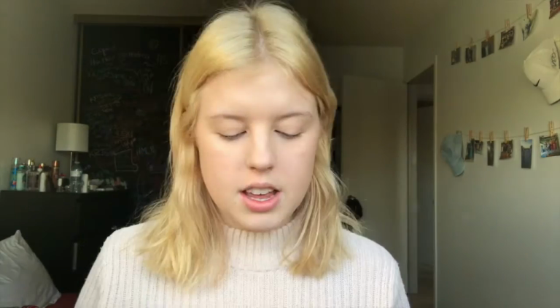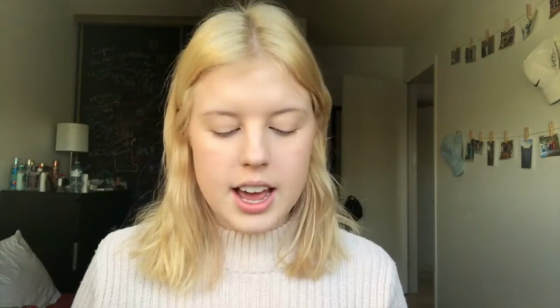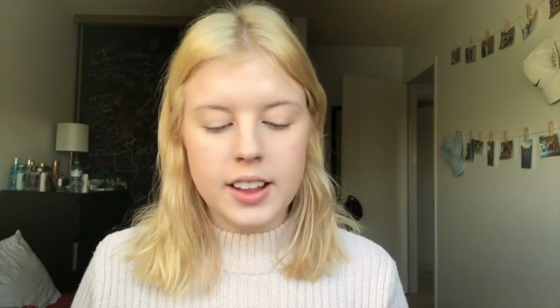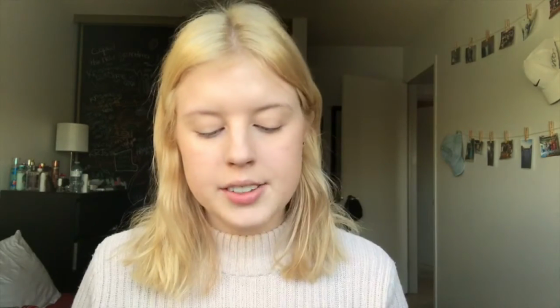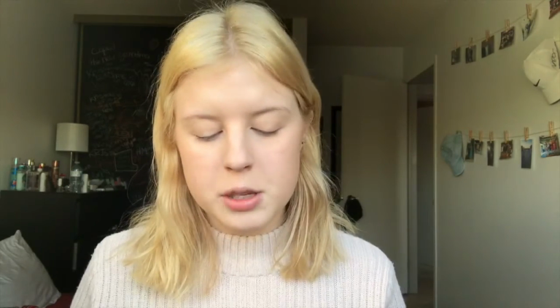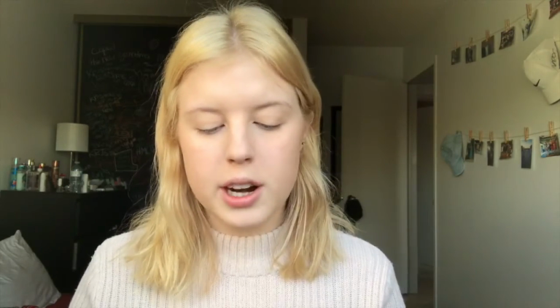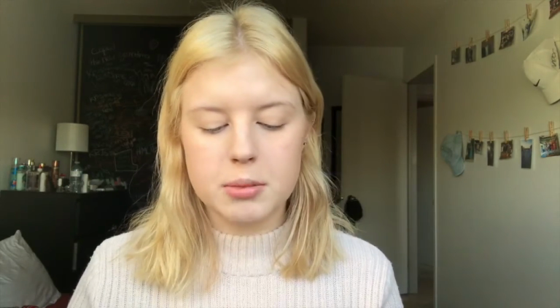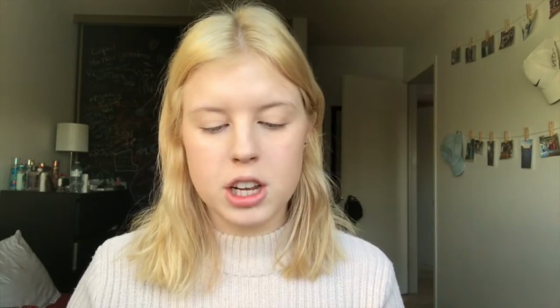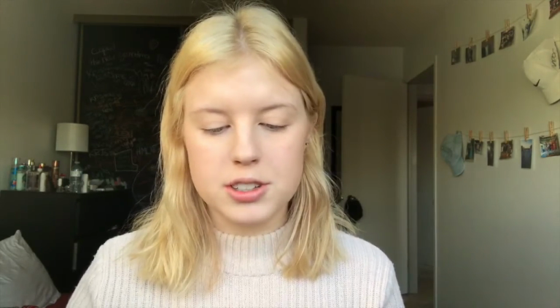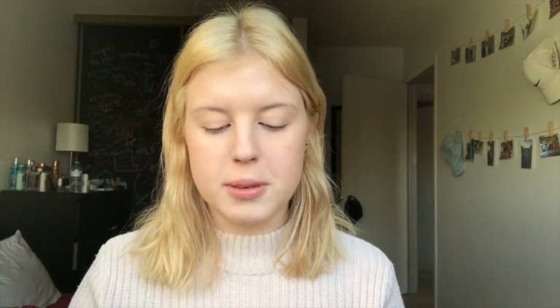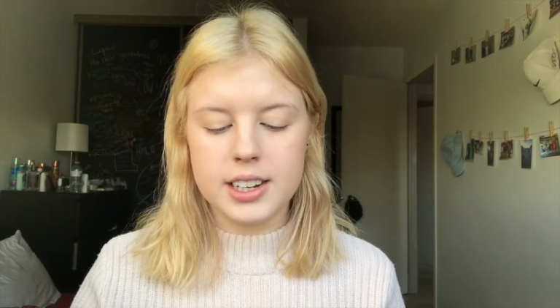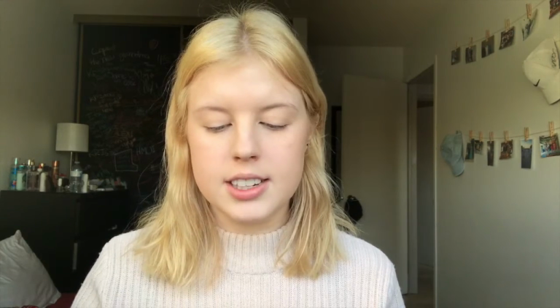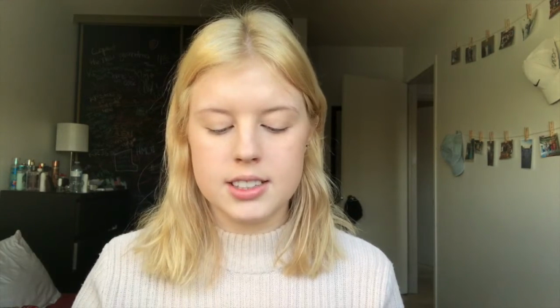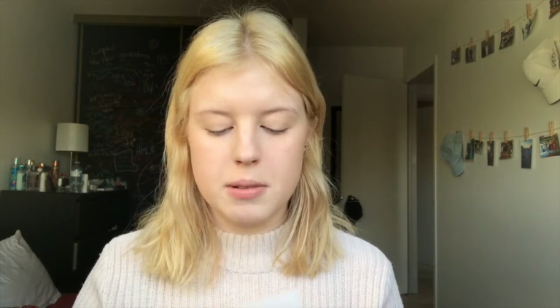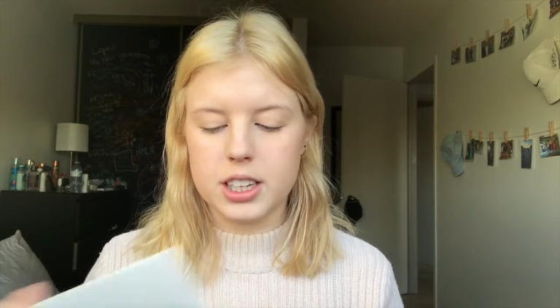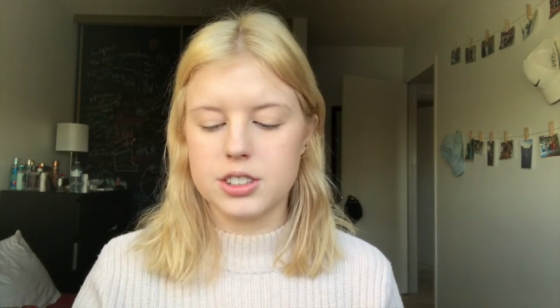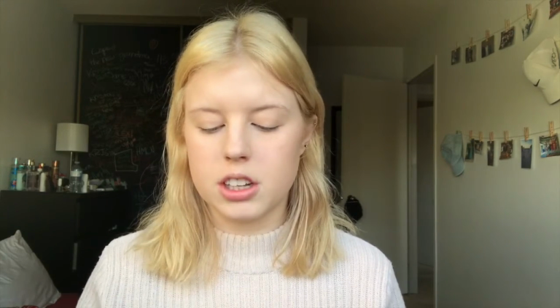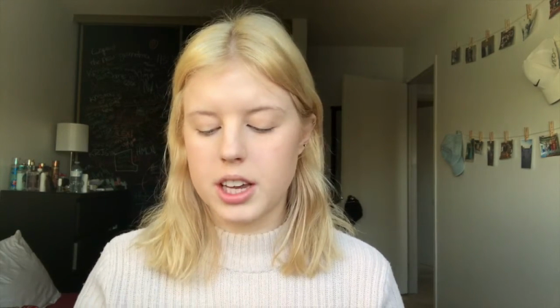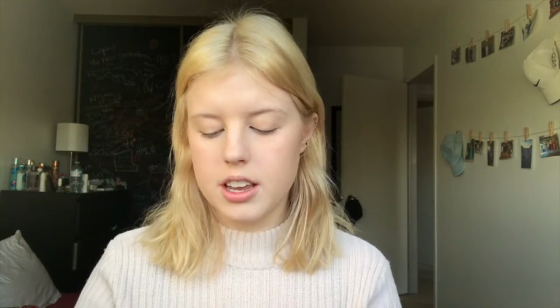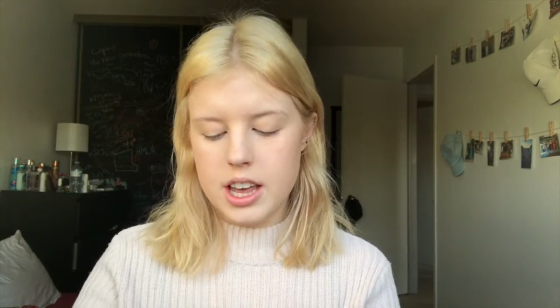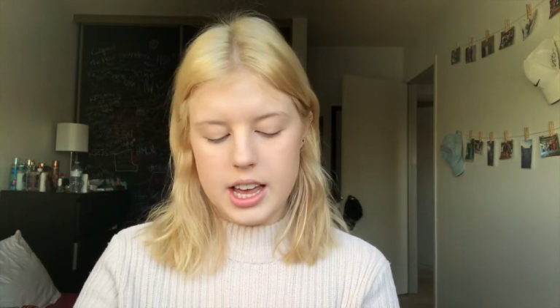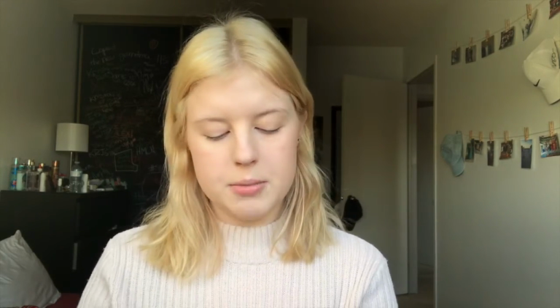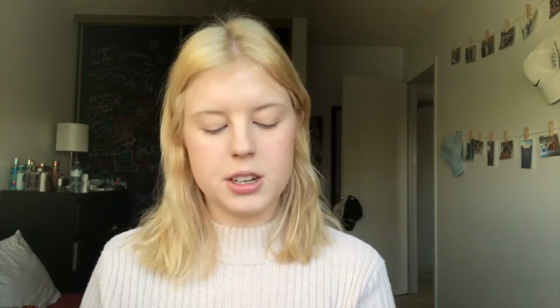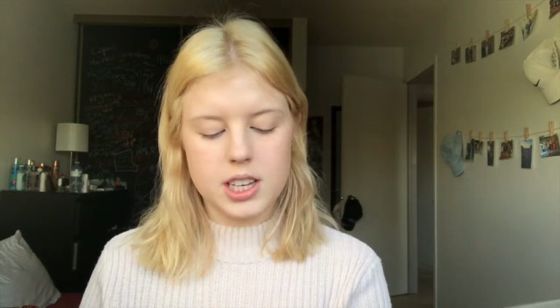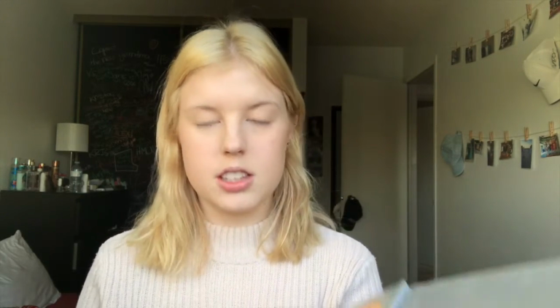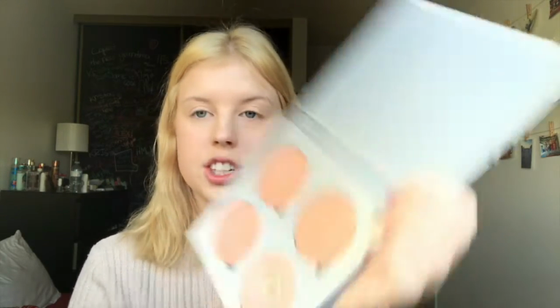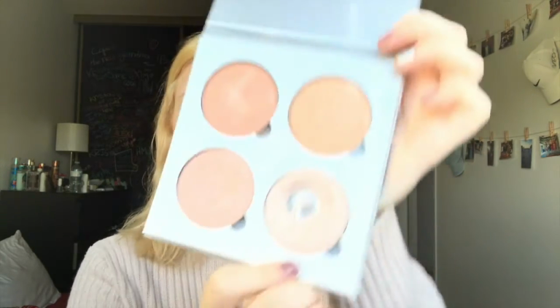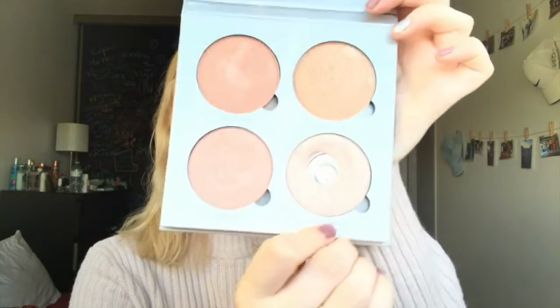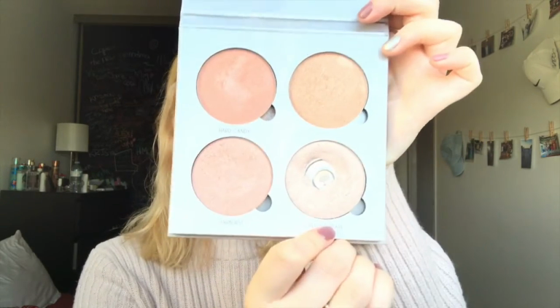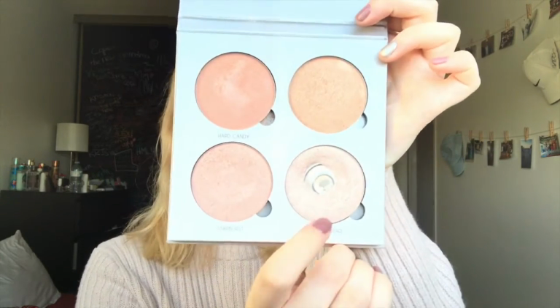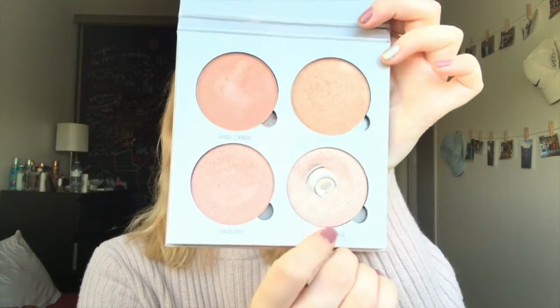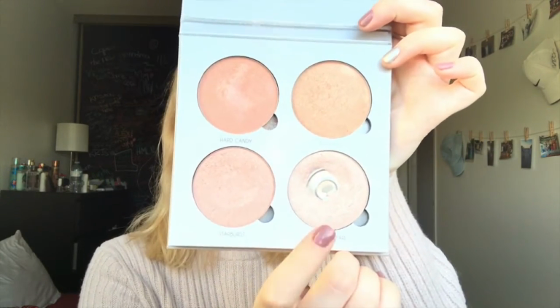The last face product I'm going to use is my Anastasia Beverly Hills Glow Kit and I'm going to take this shade Crushed Pearl right here.